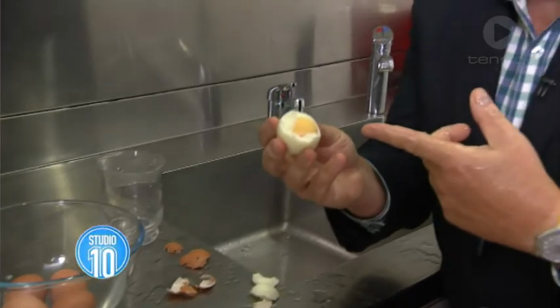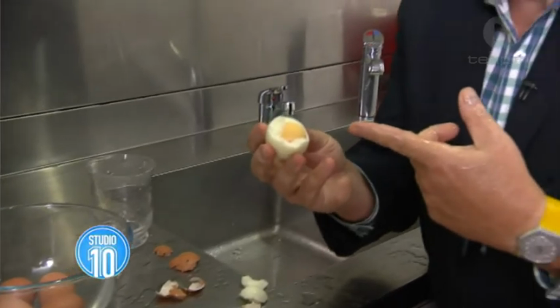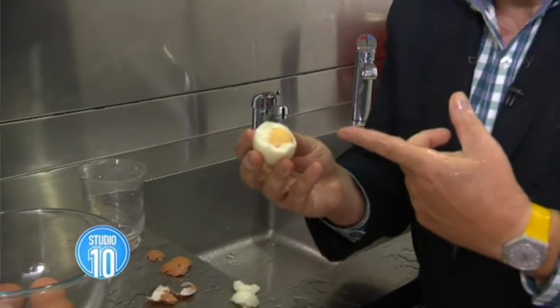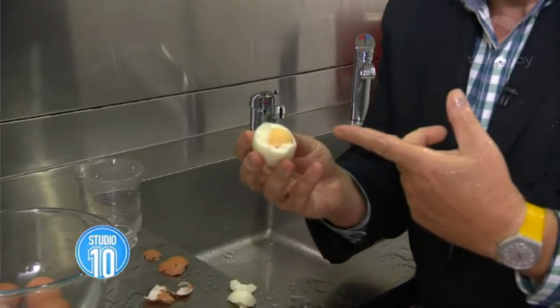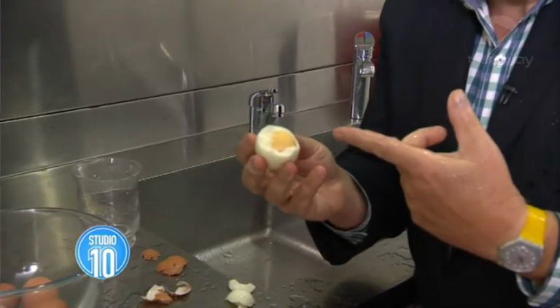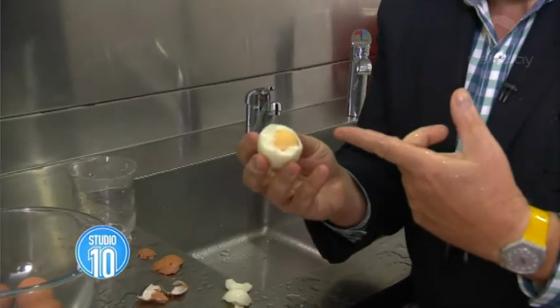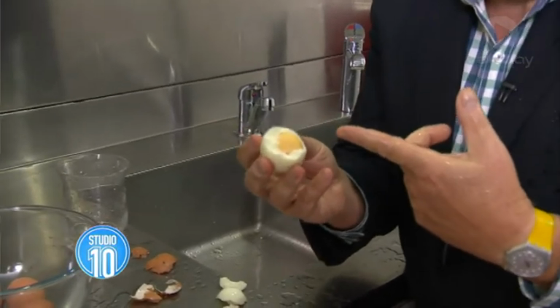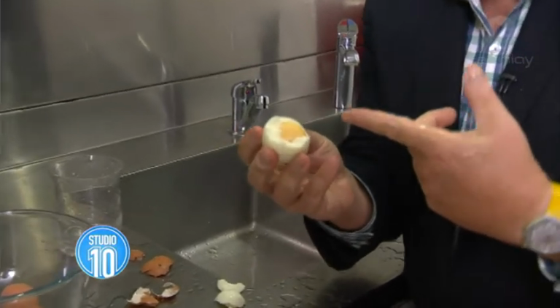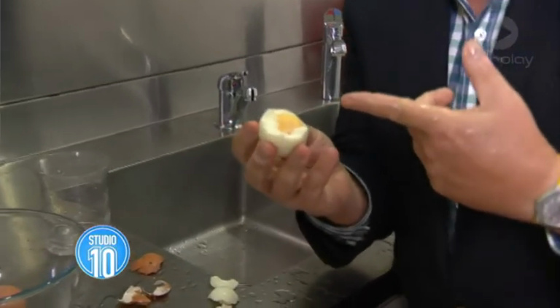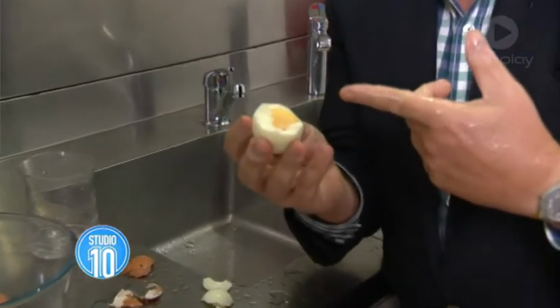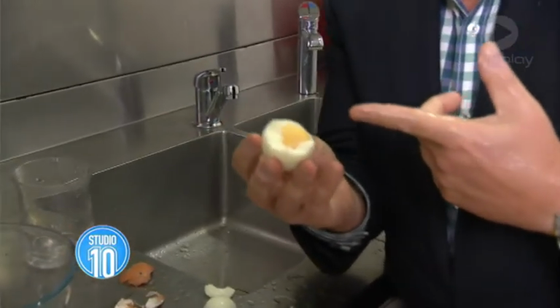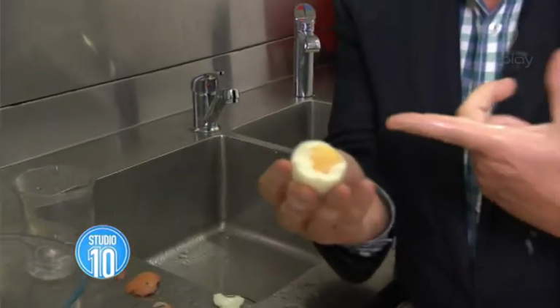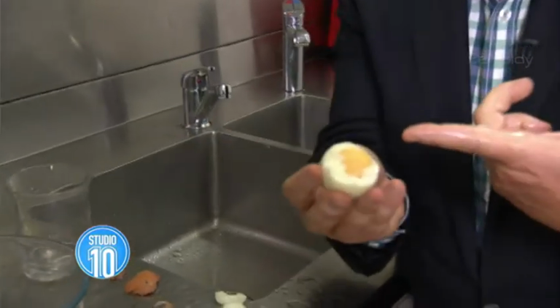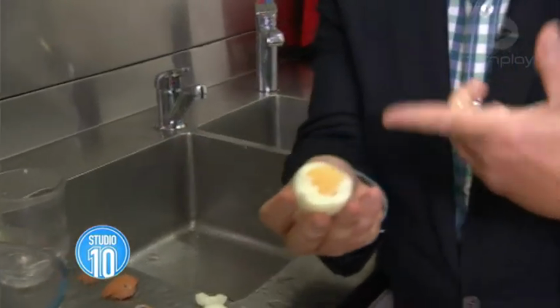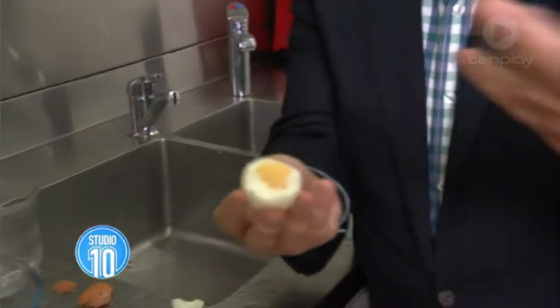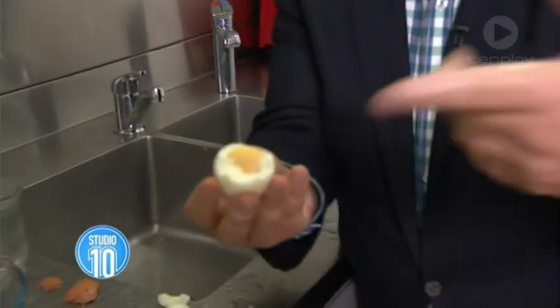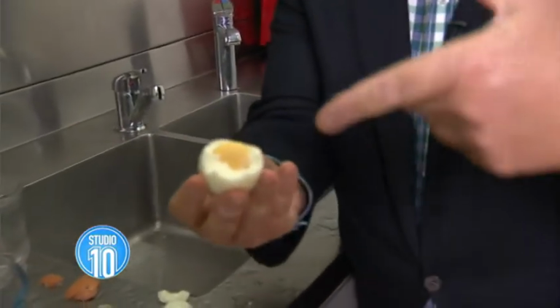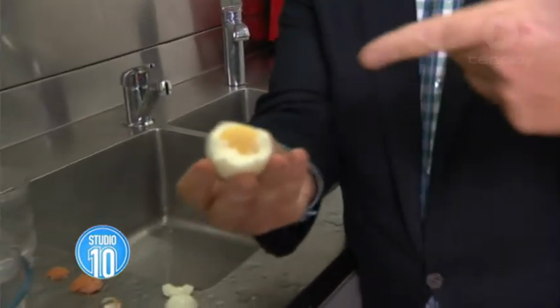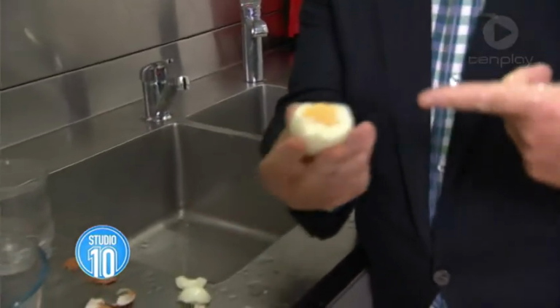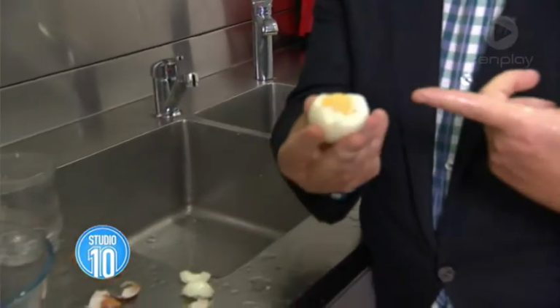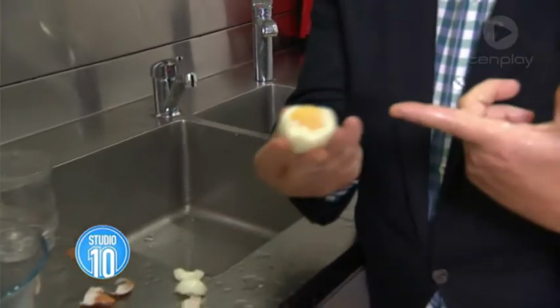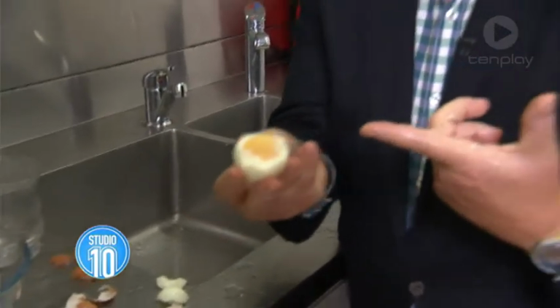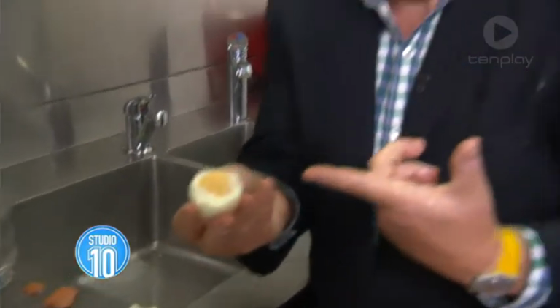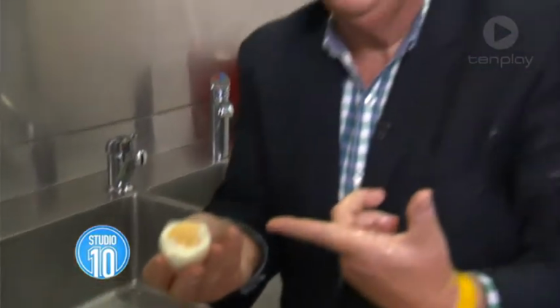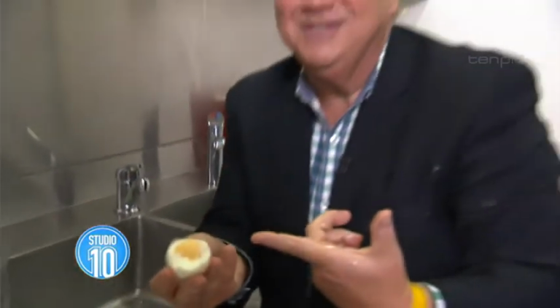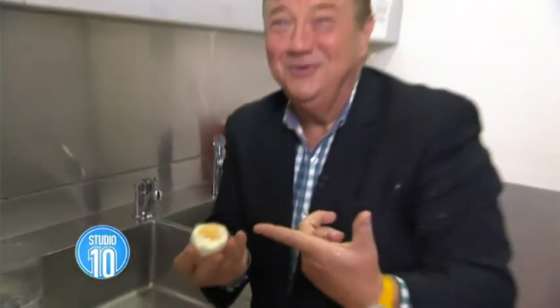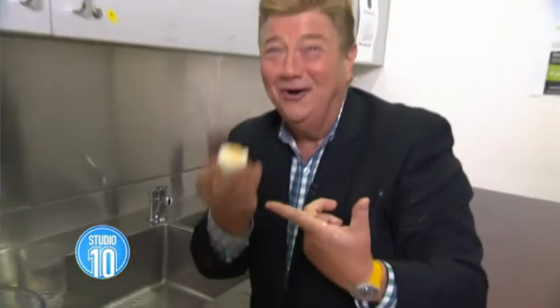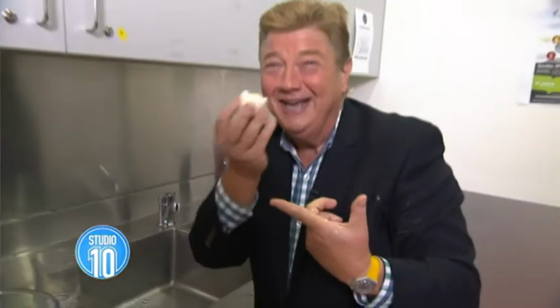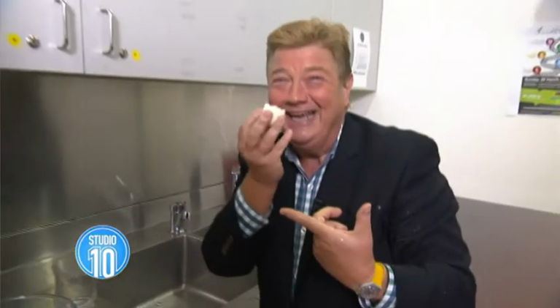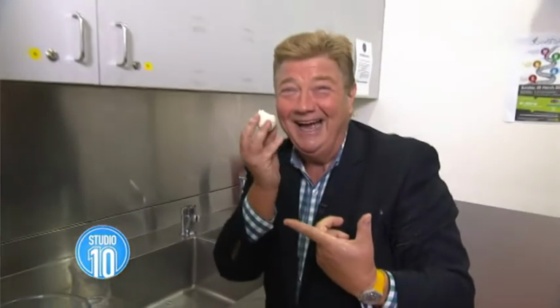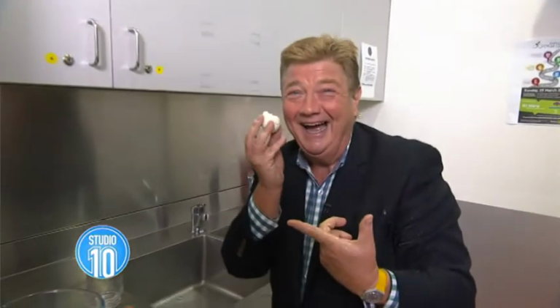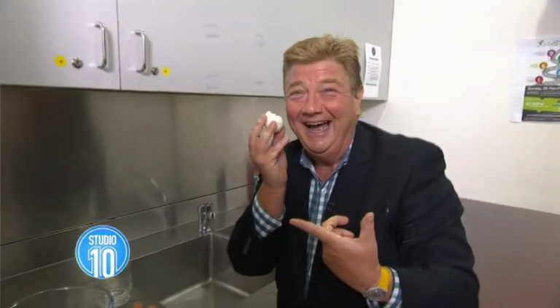Knock, knock, knocky on heaven's door. You see that? Knocky. Come back to my place for some gnocchi.